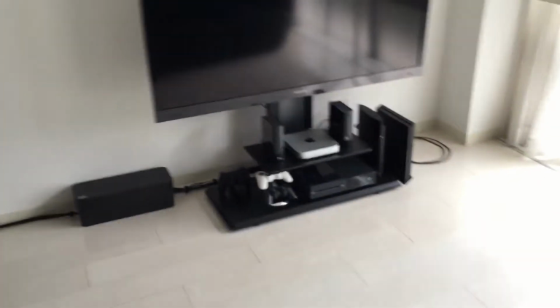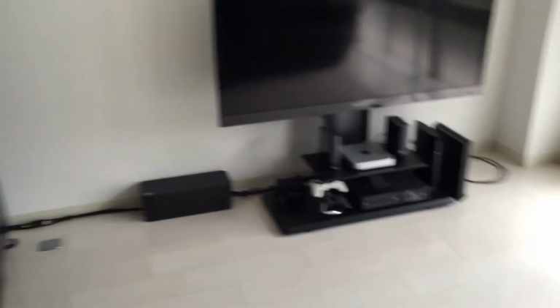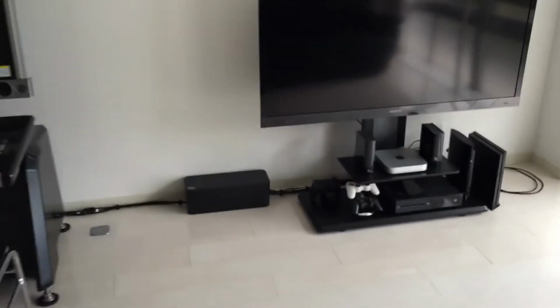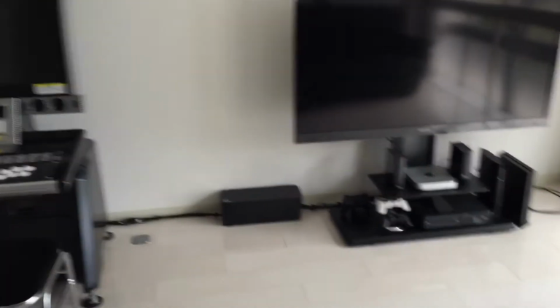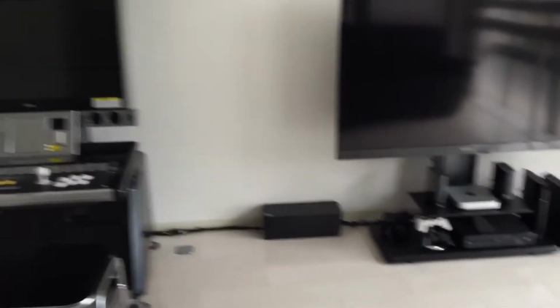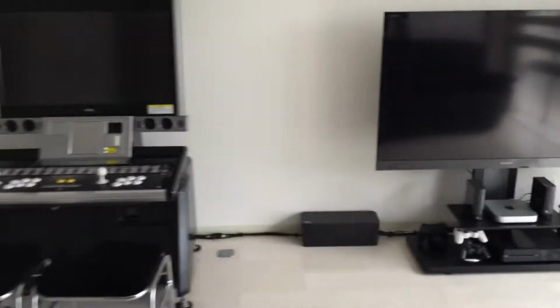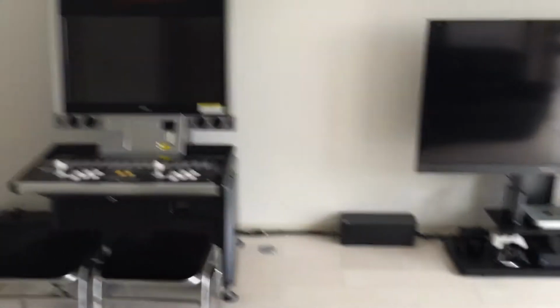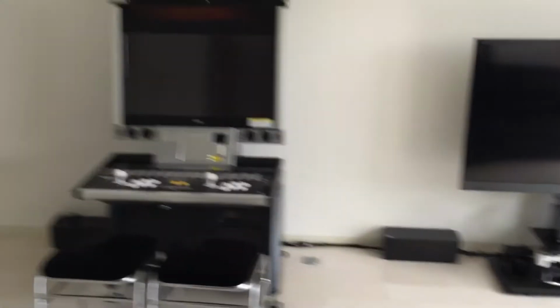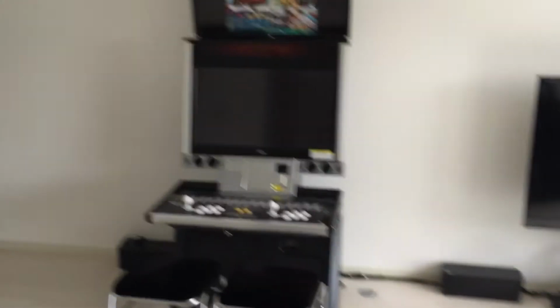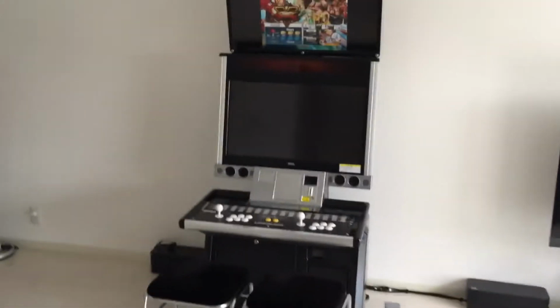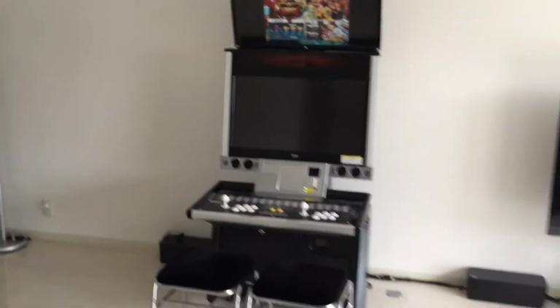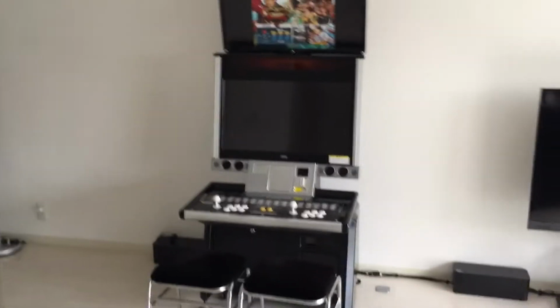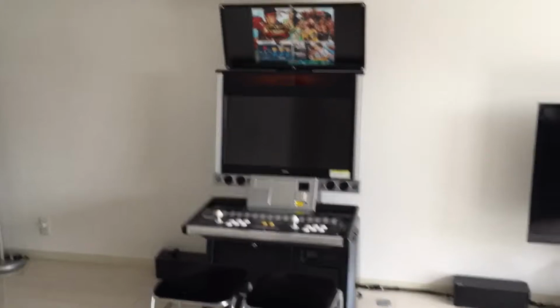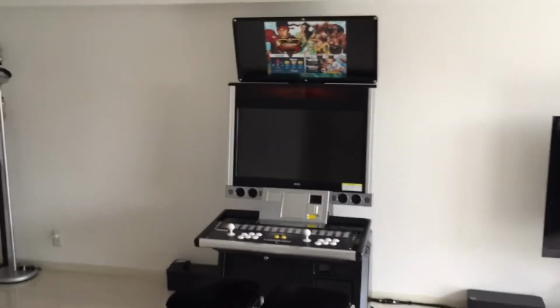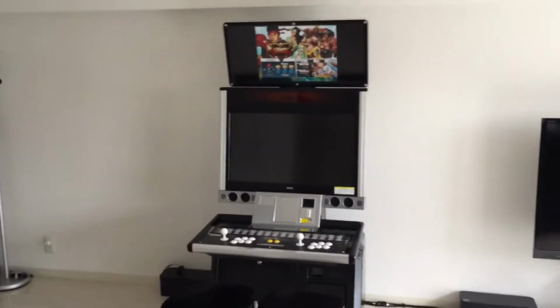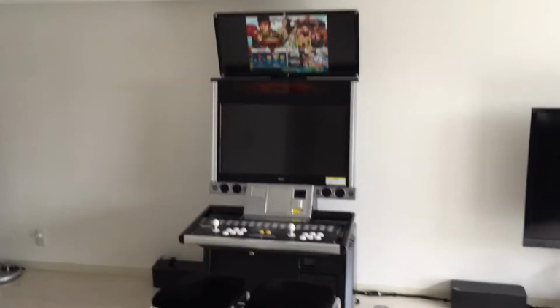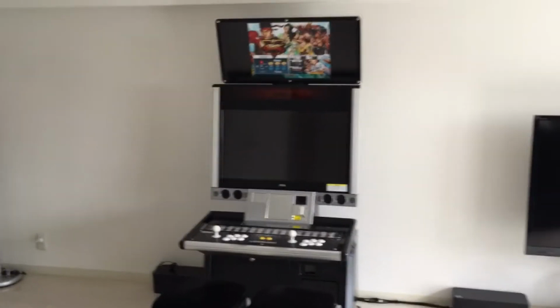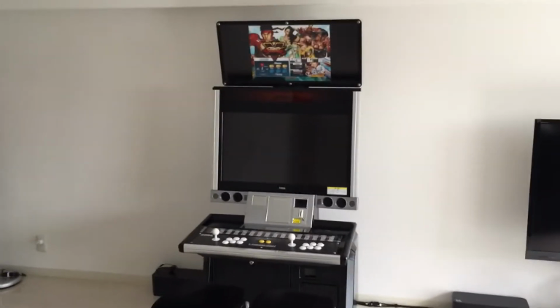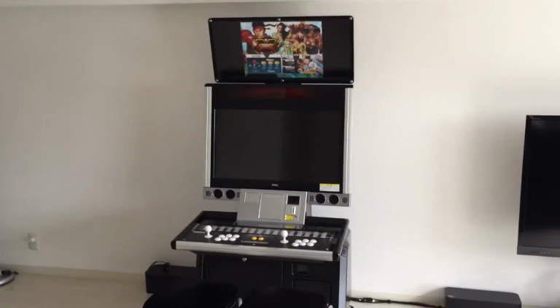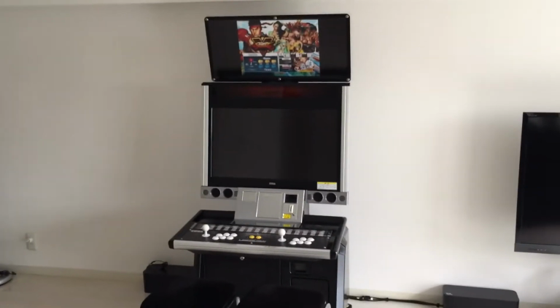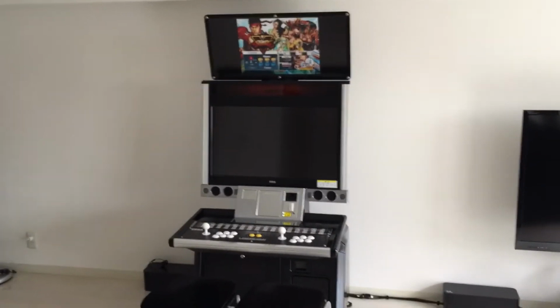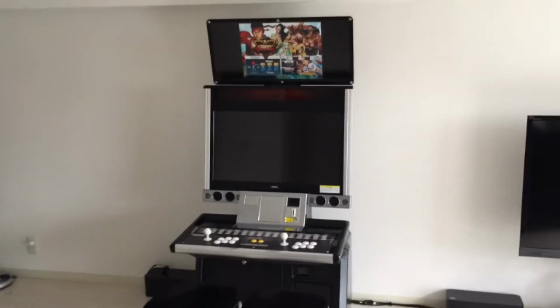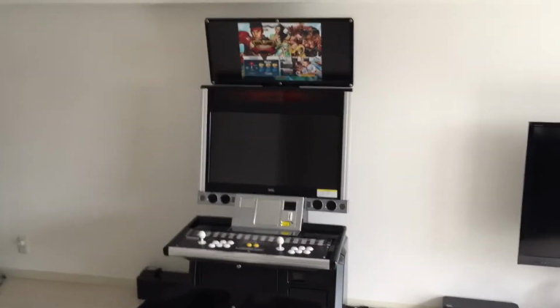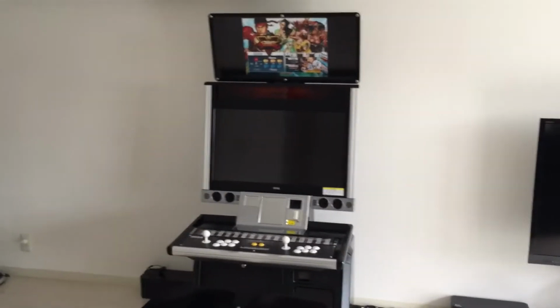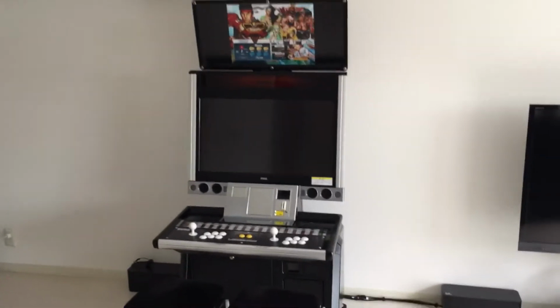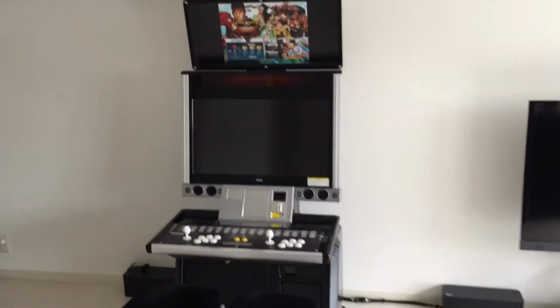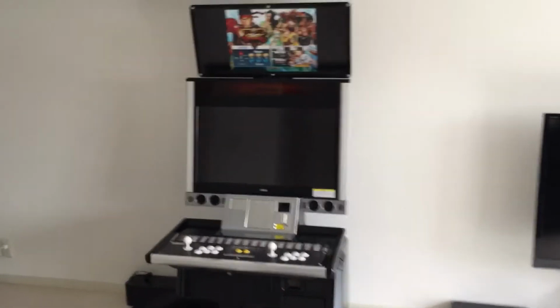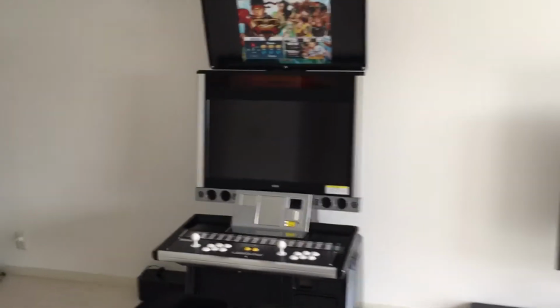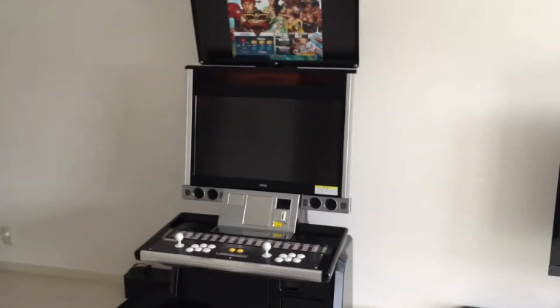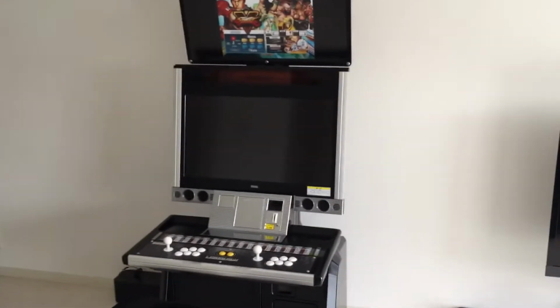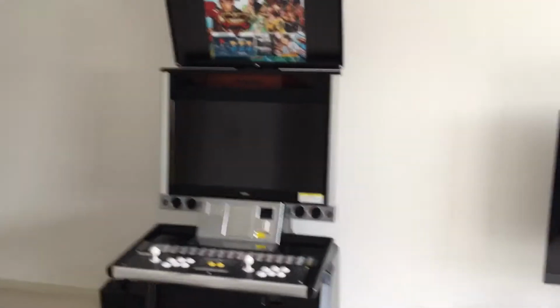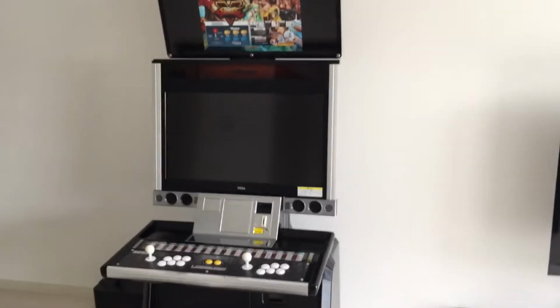I'm gonna talk about the kind of games that I'm playing on this cabinet, on the Sega Lindbergh.